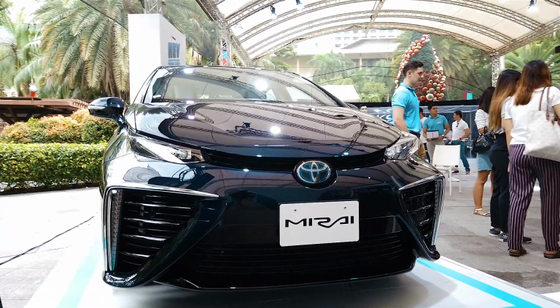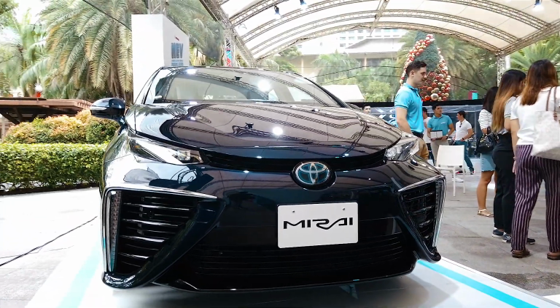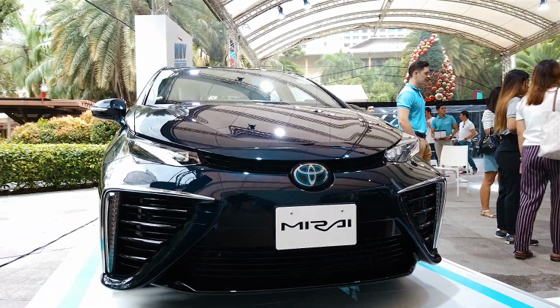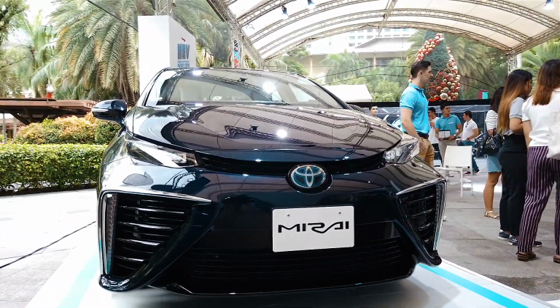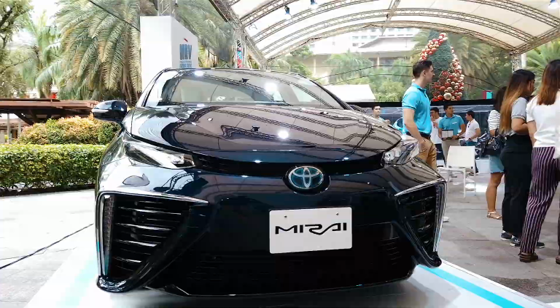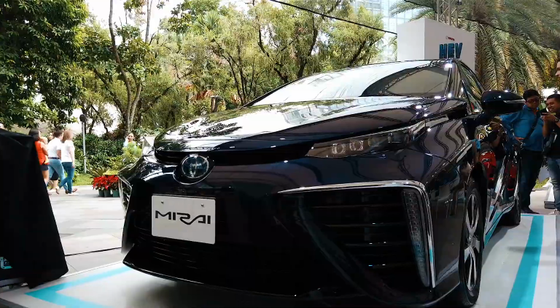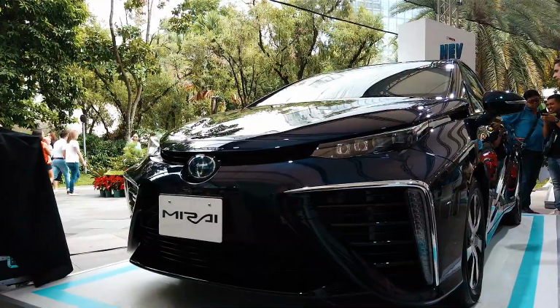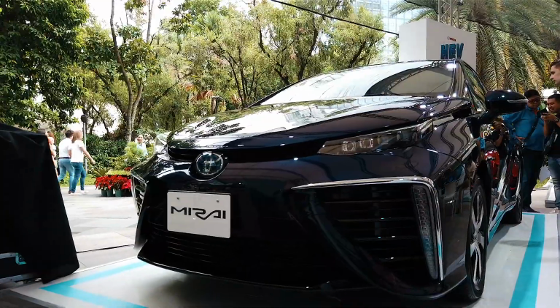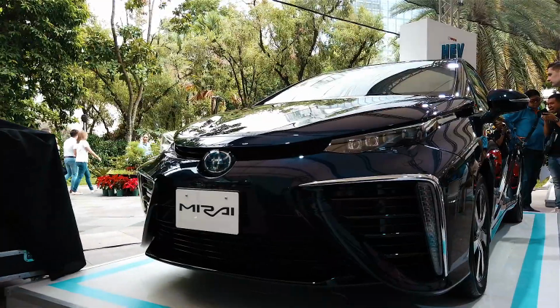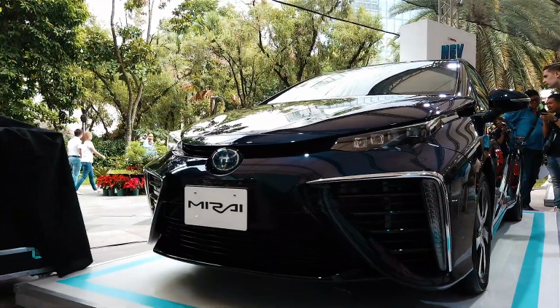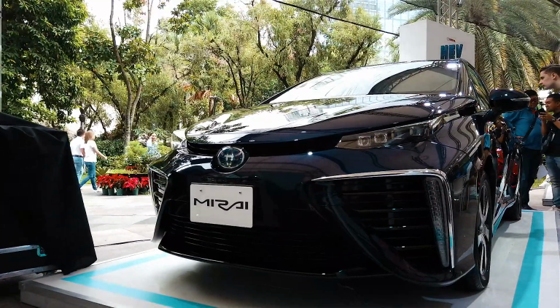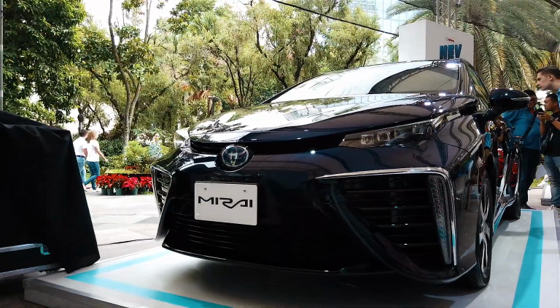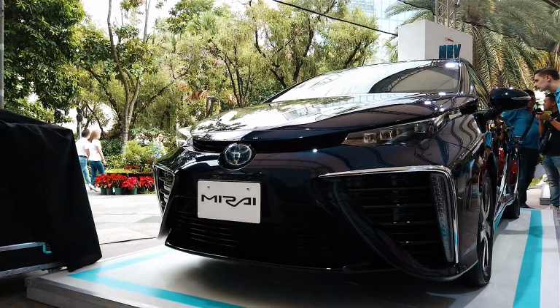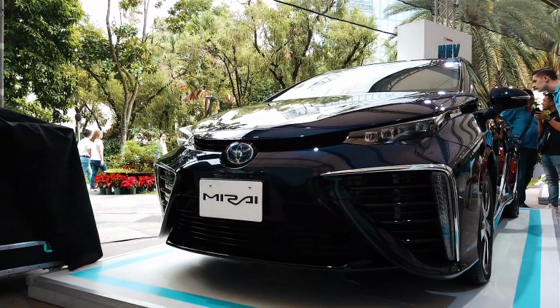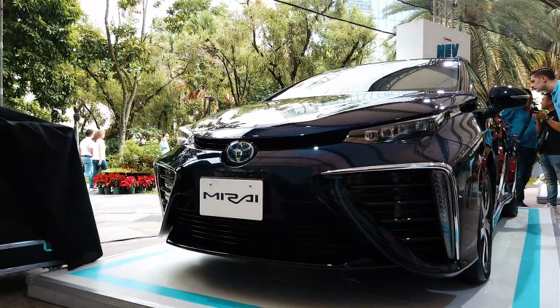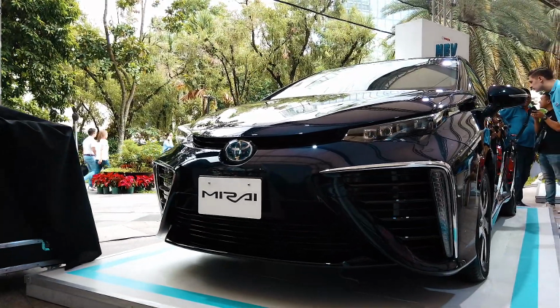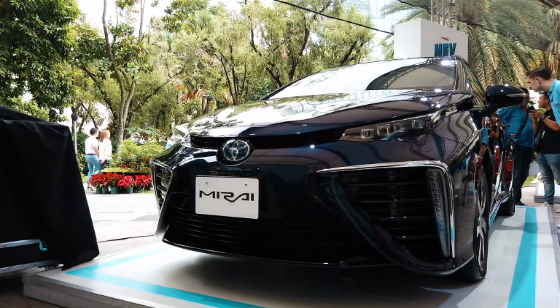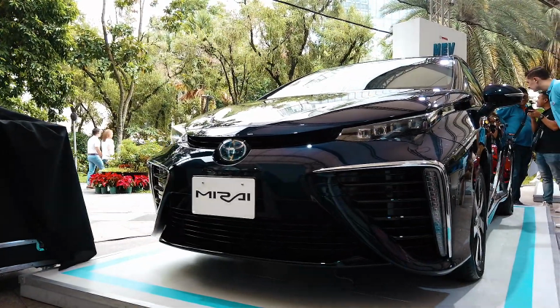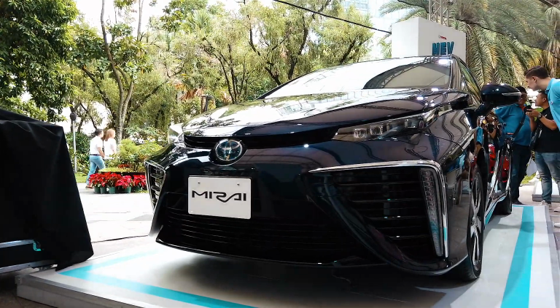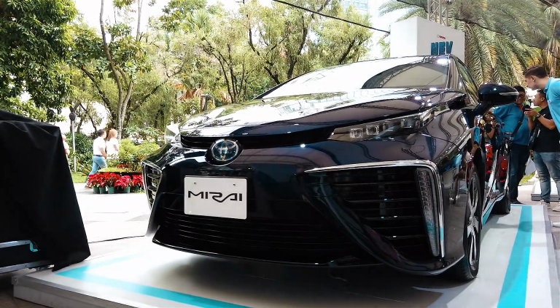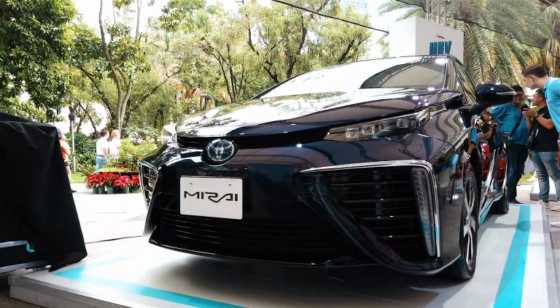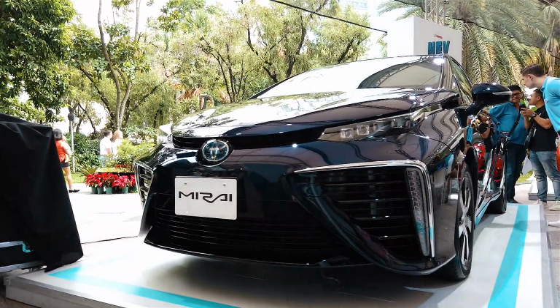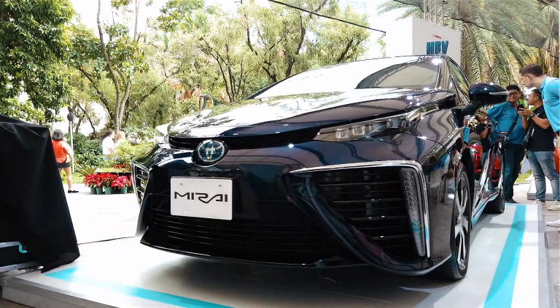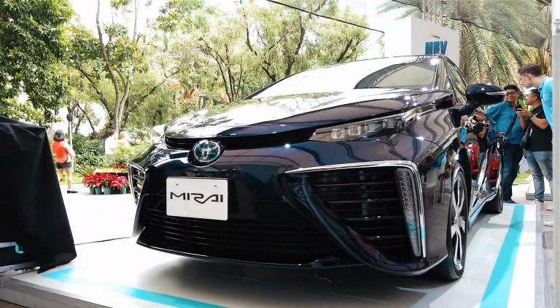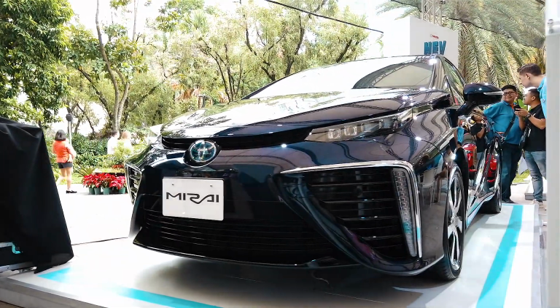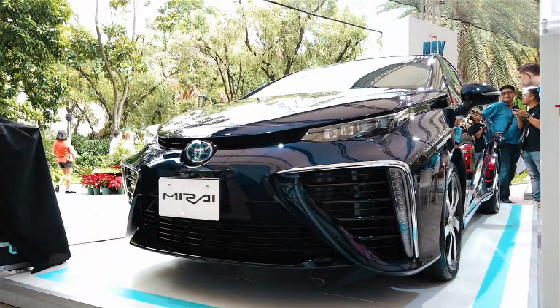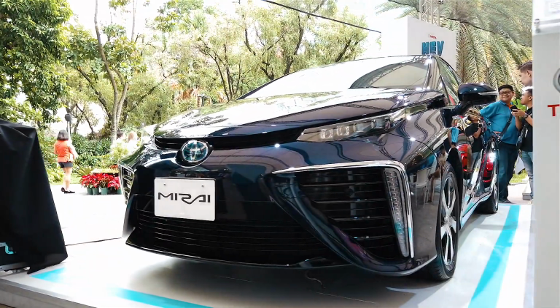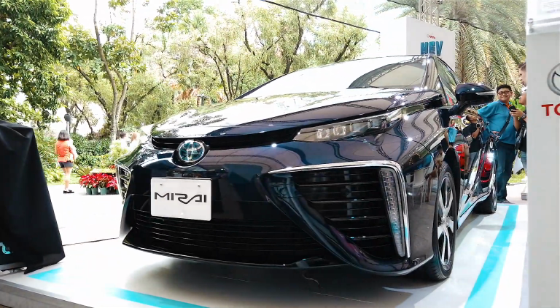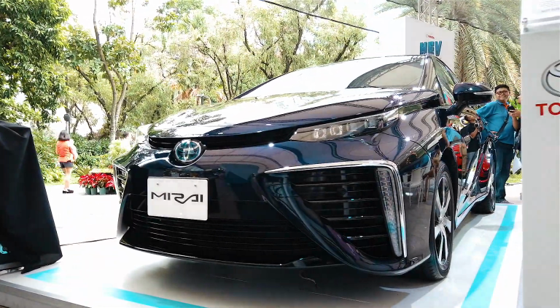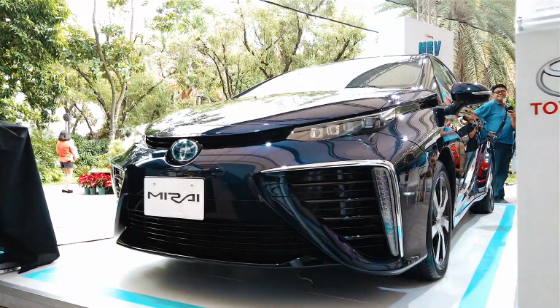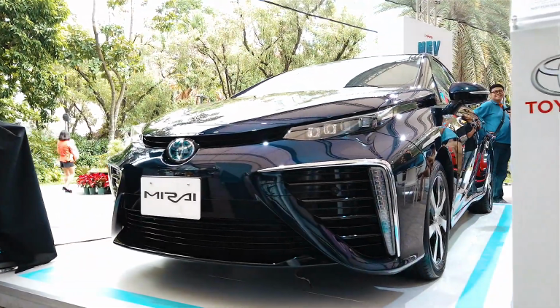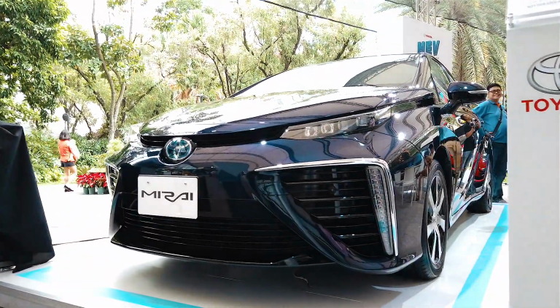That was a walkaround of the Toyota Mirai. If you enjoyed this video, please like and subscribe to my channel.